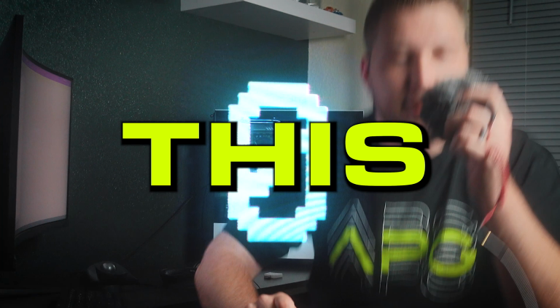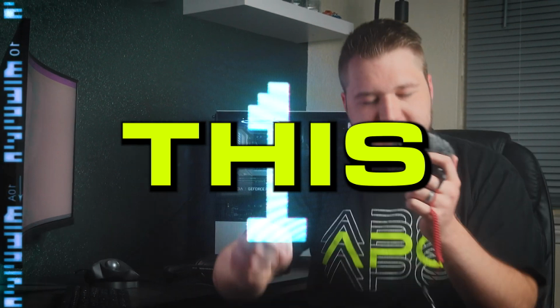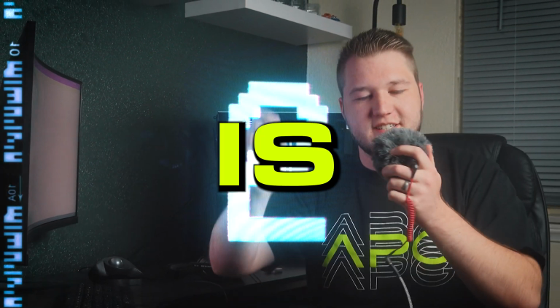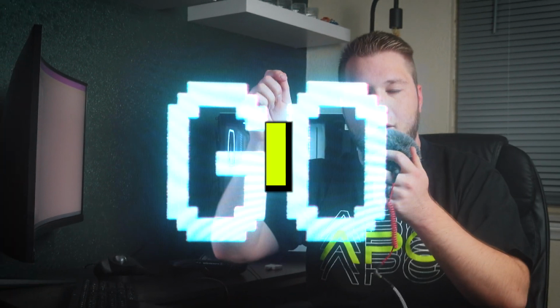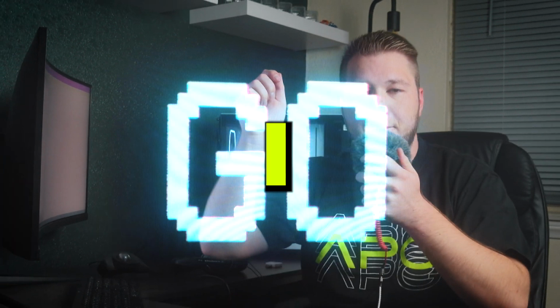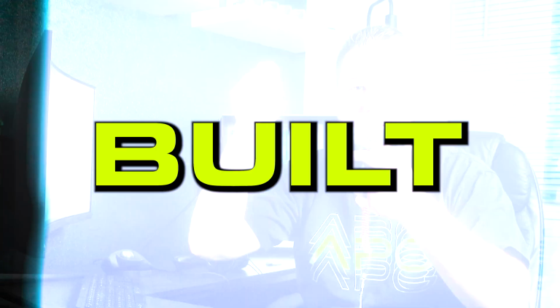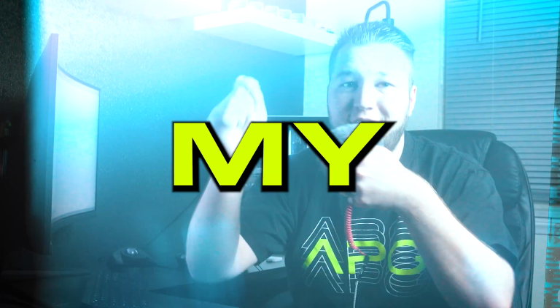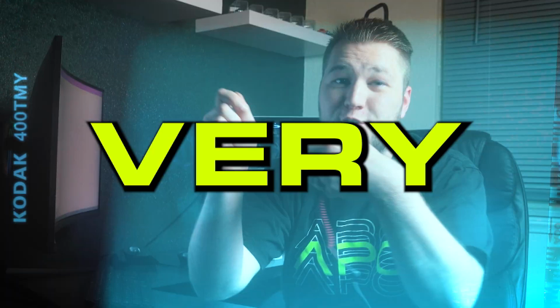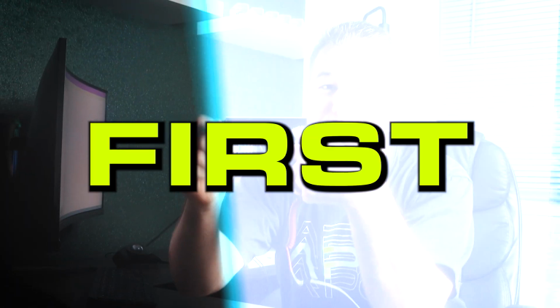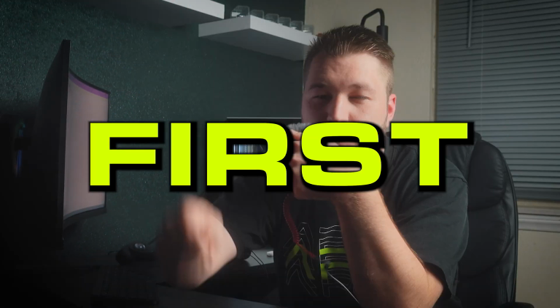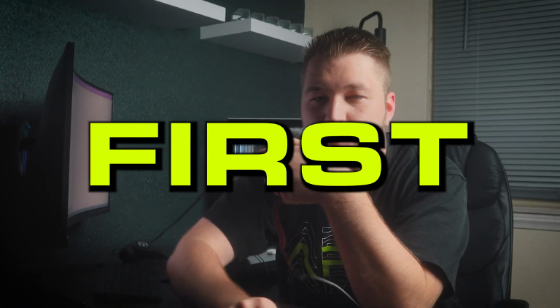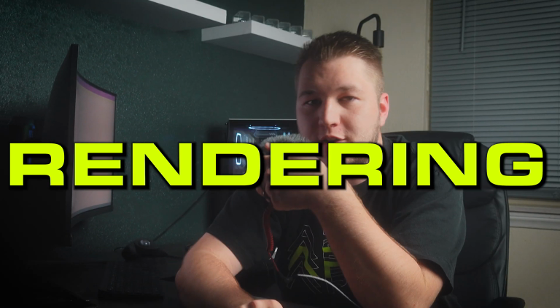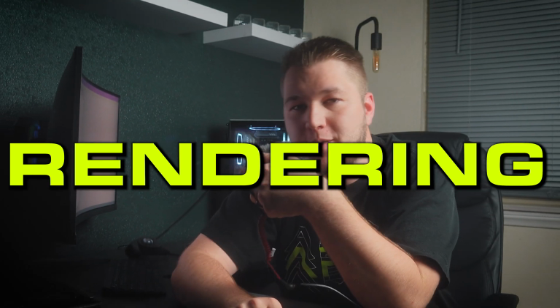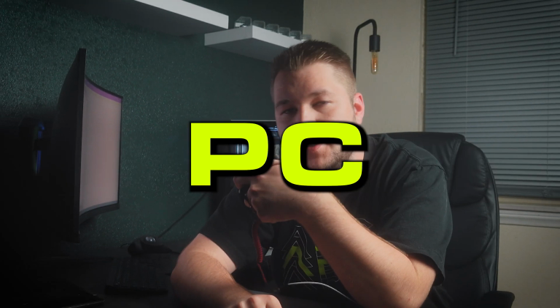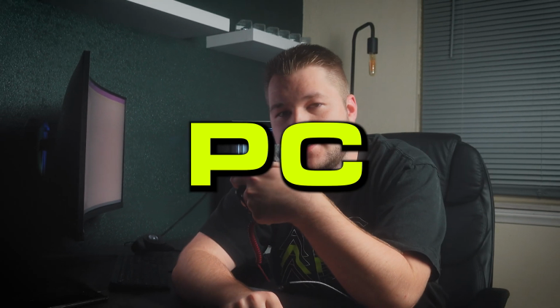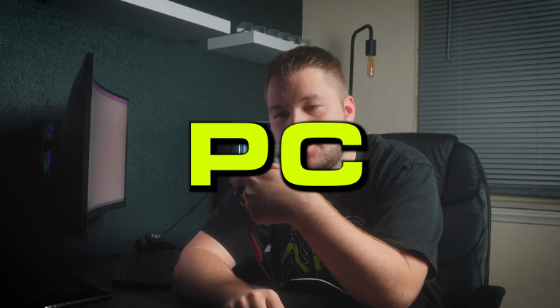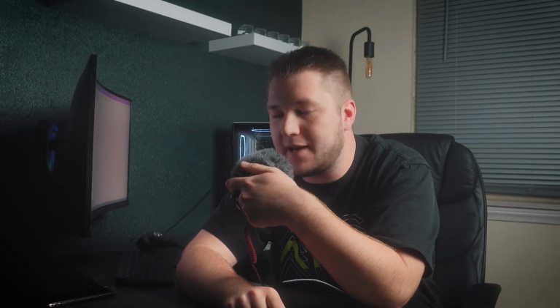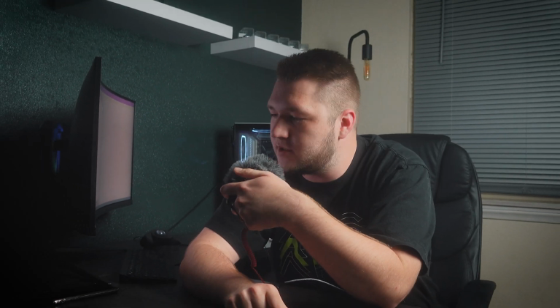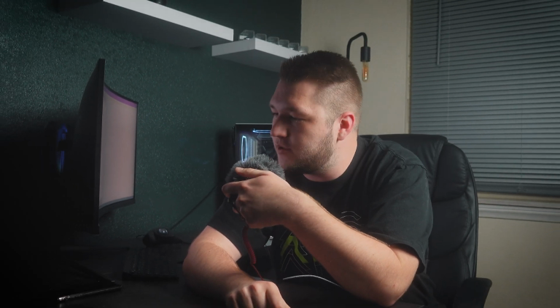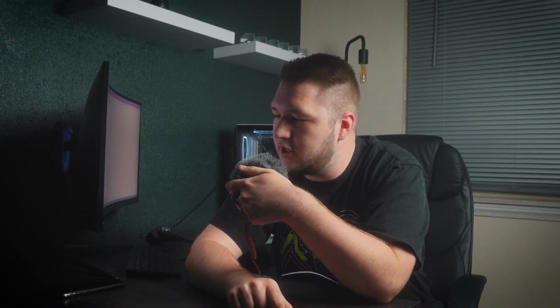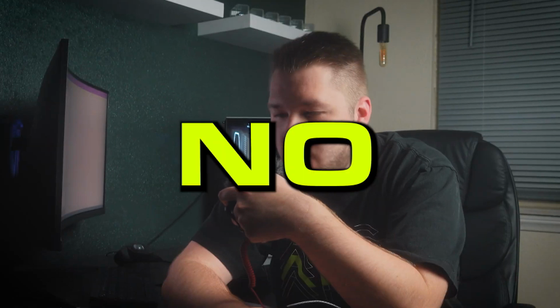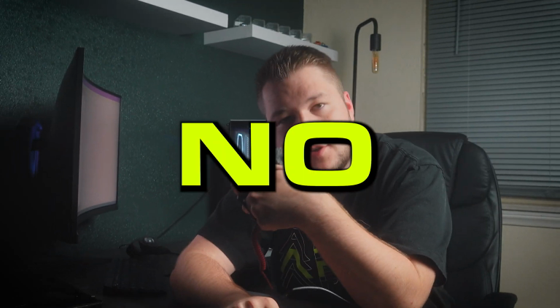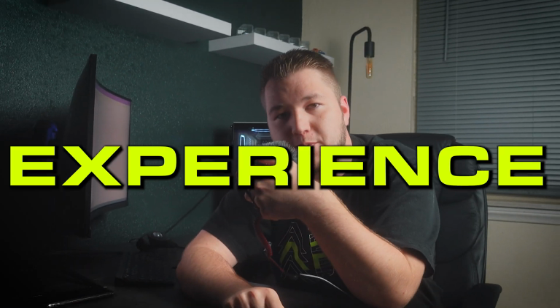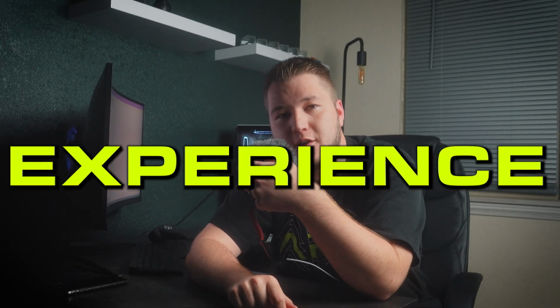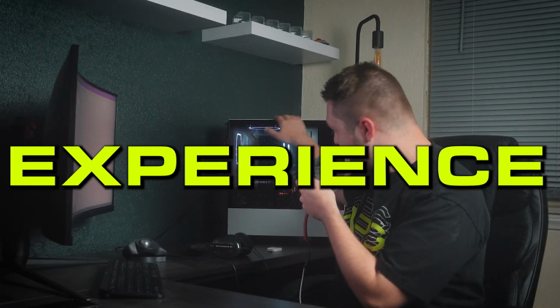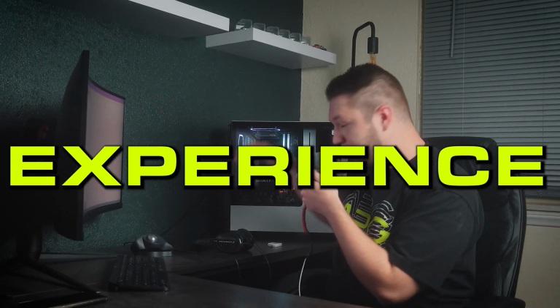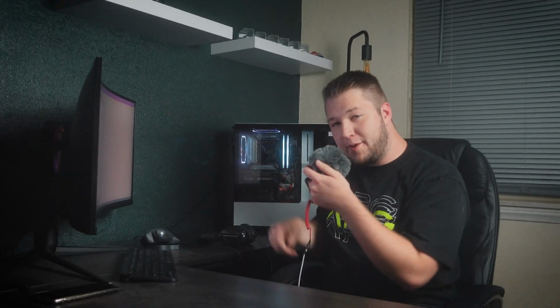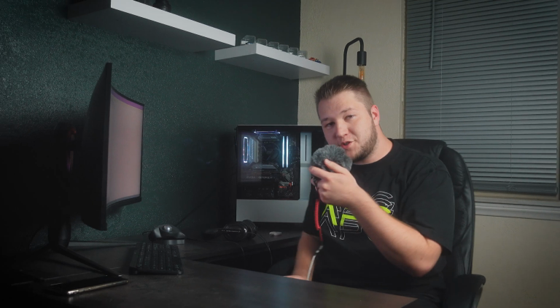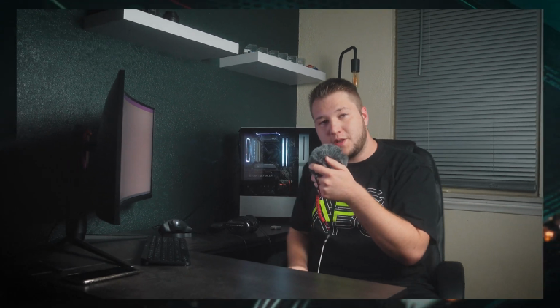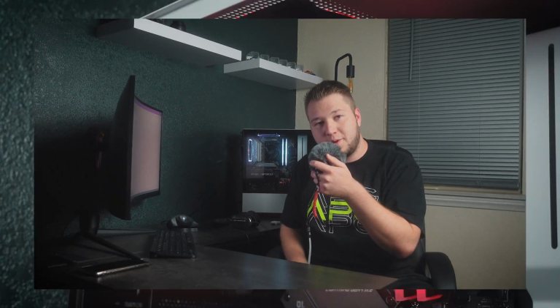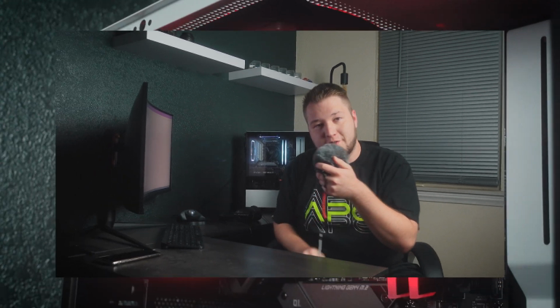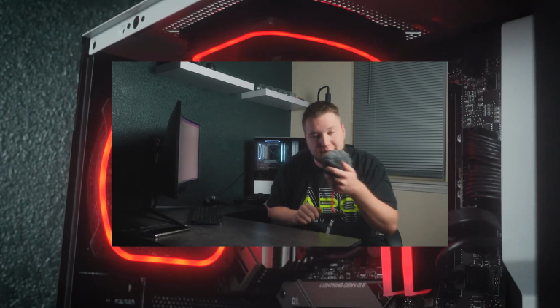This is how I built my very first rendering PC with absolutely no experience. I'm actually really proud of it.